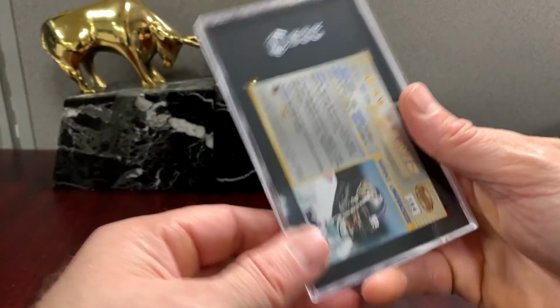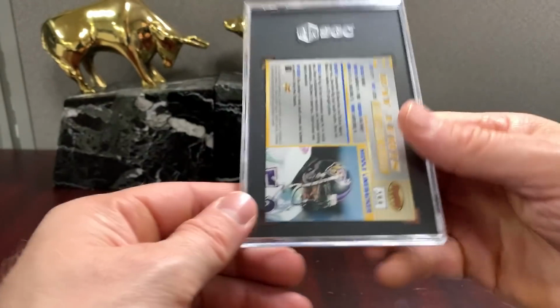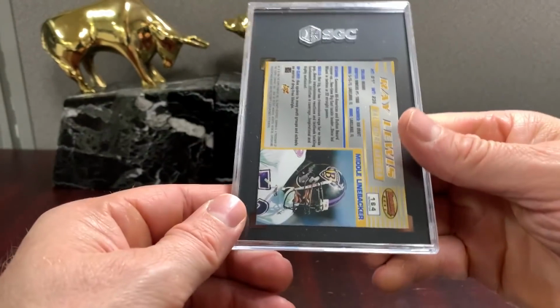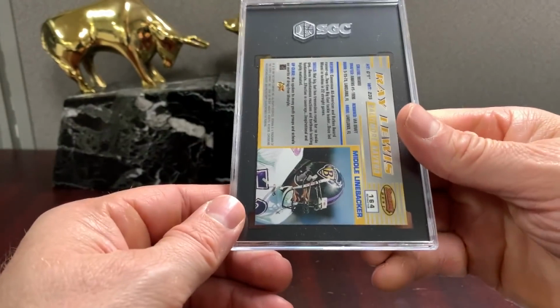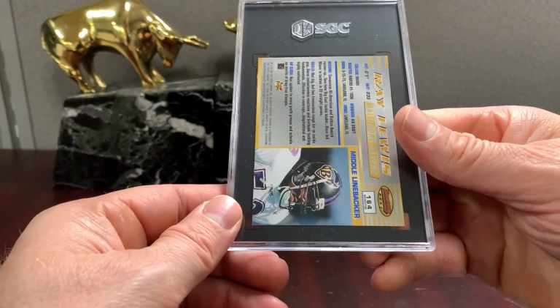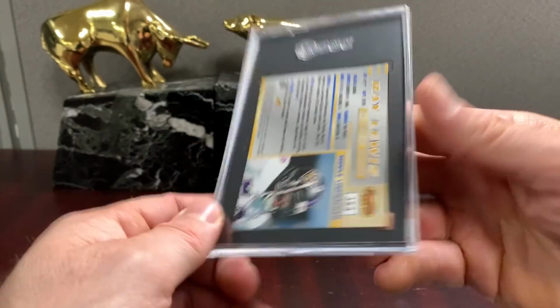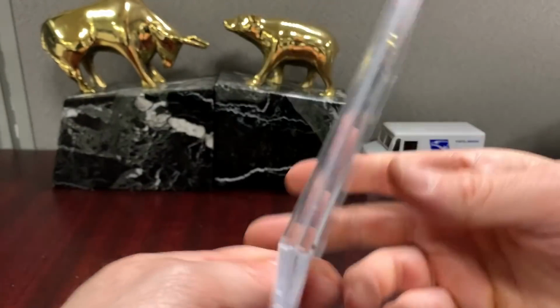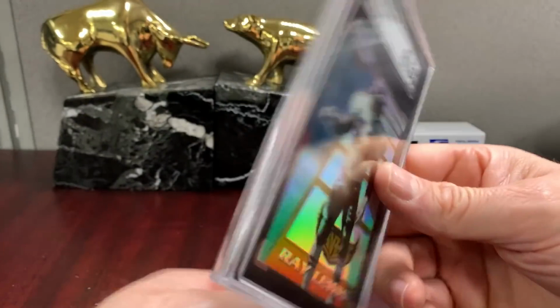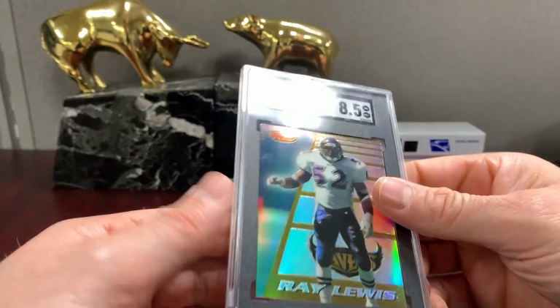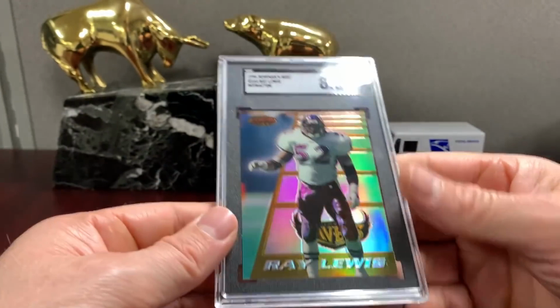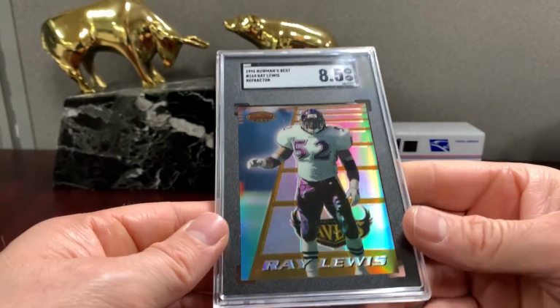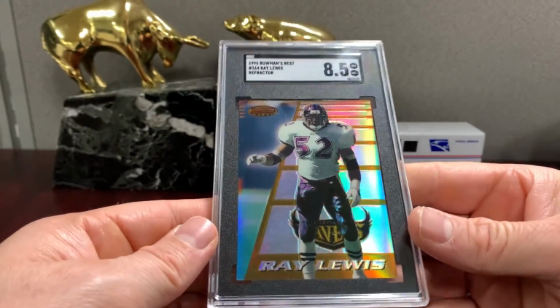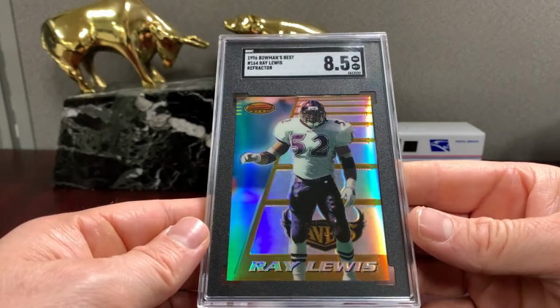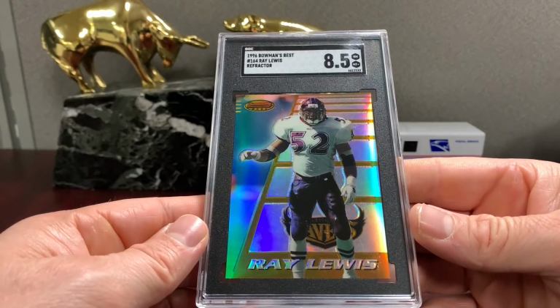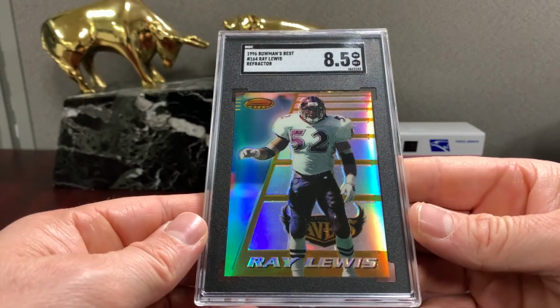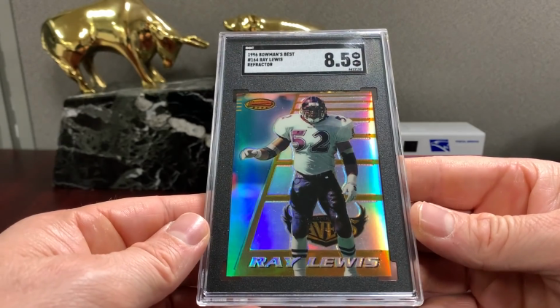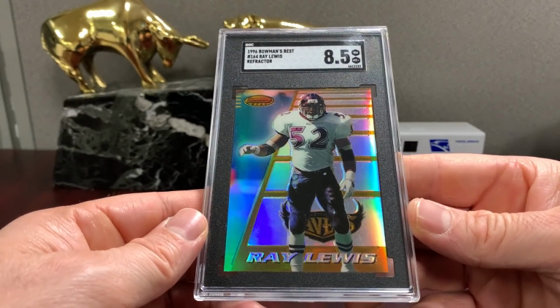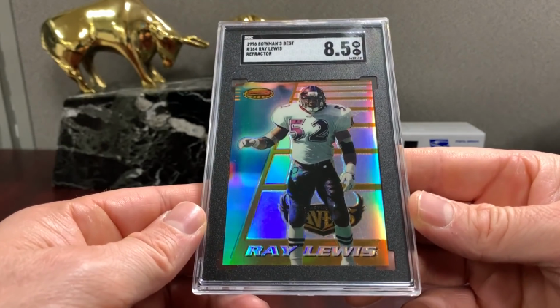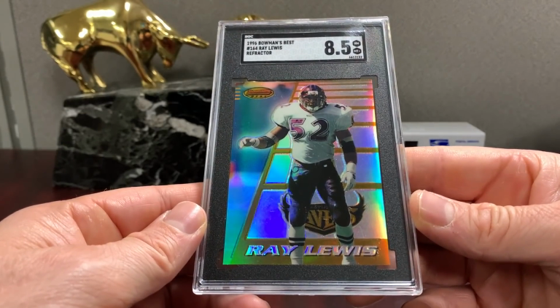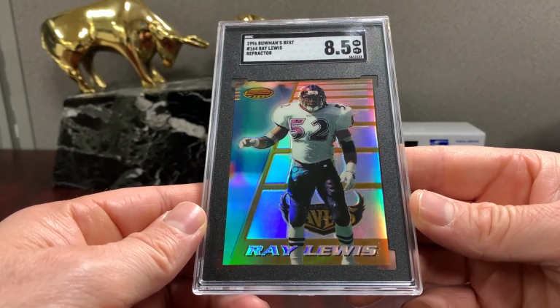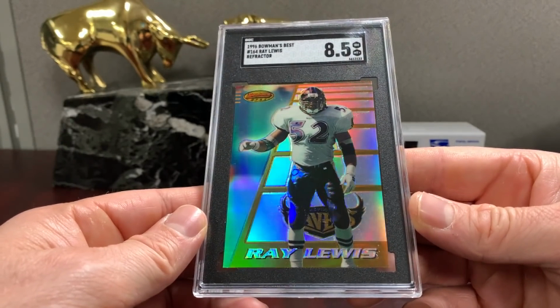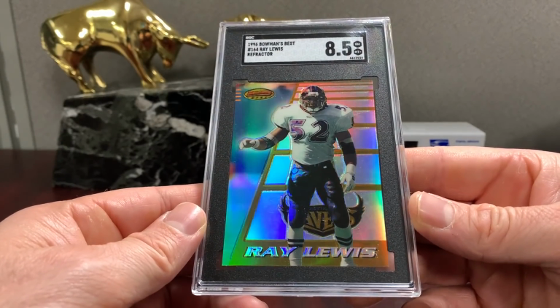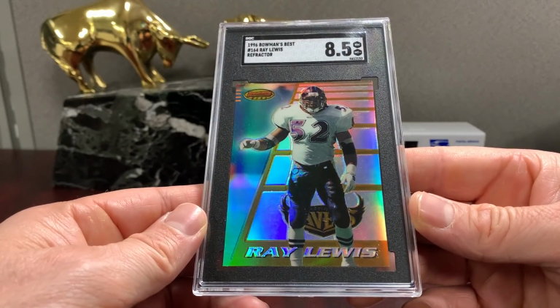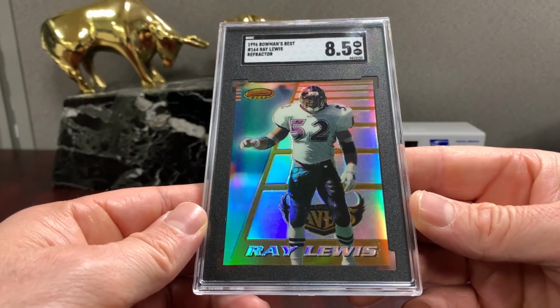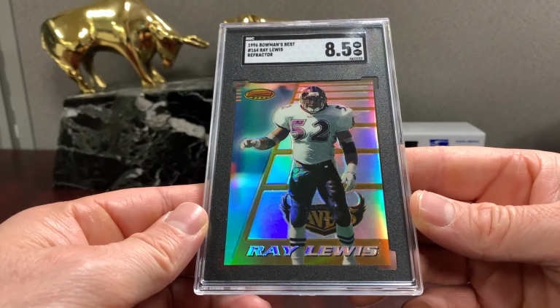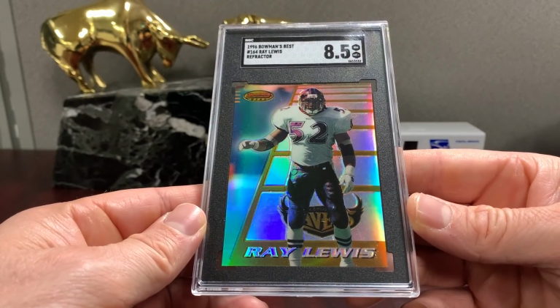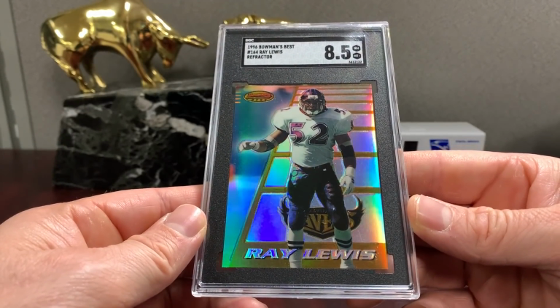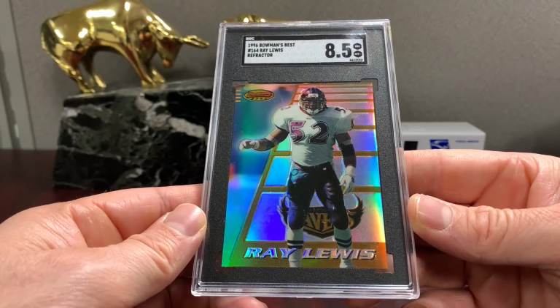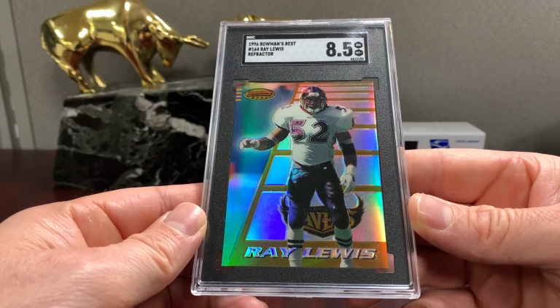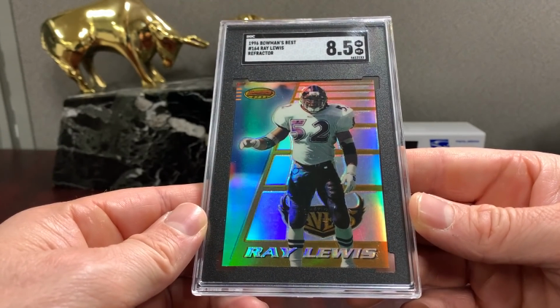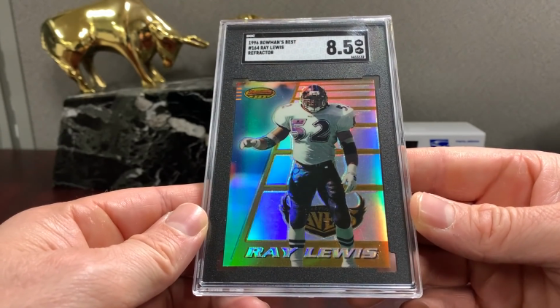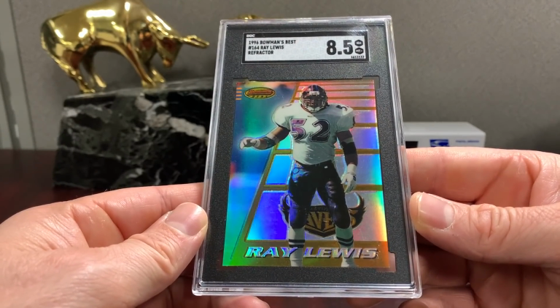This is the Refractor 8.5 — I was hoping for a nine but still got an 8.5. That's the Ray Lewis Sweet card, and it's got a nice shine as well.